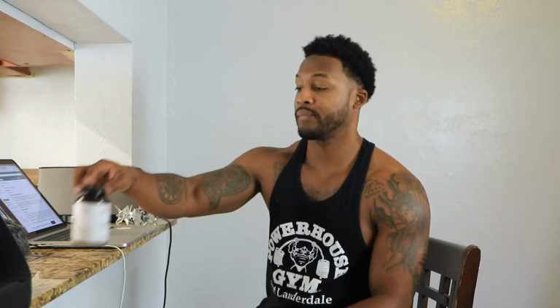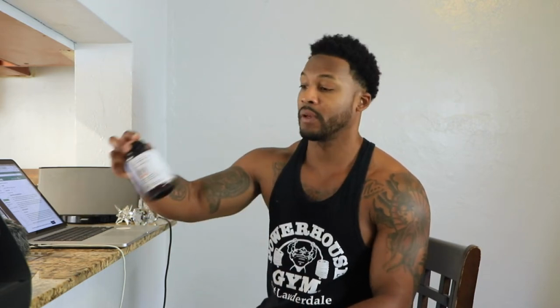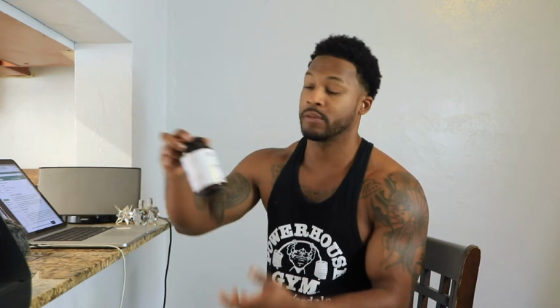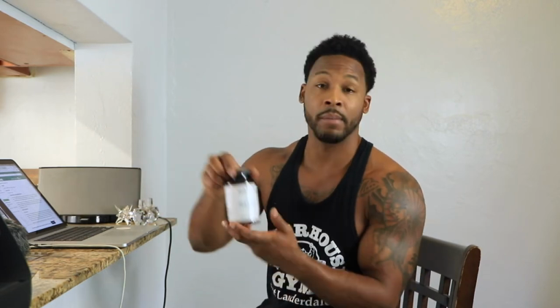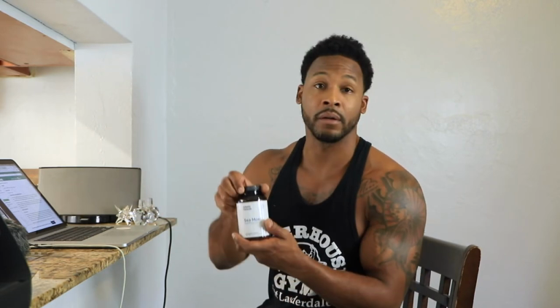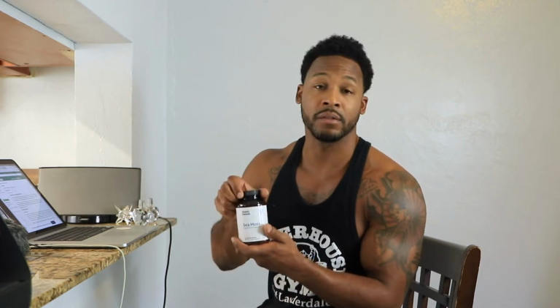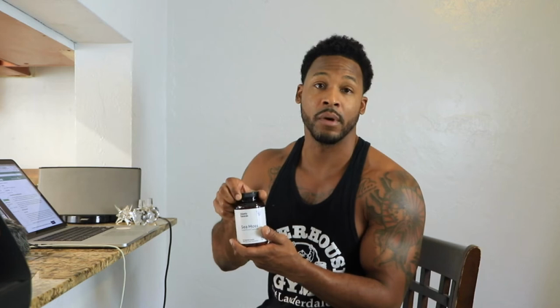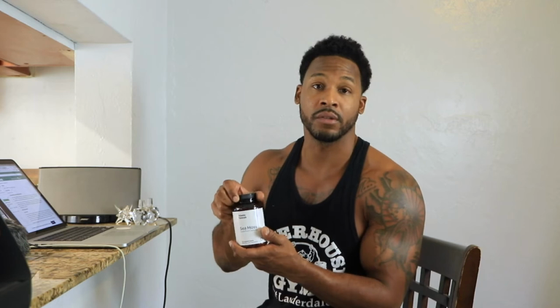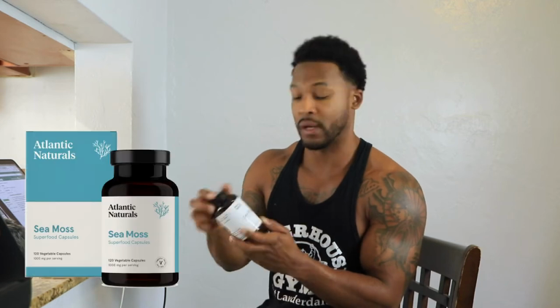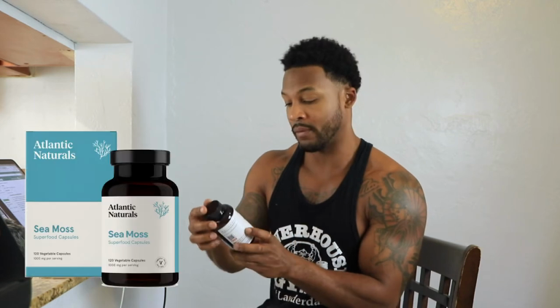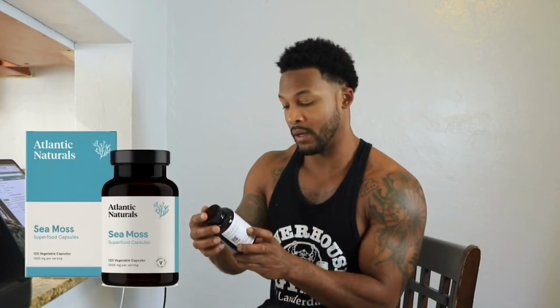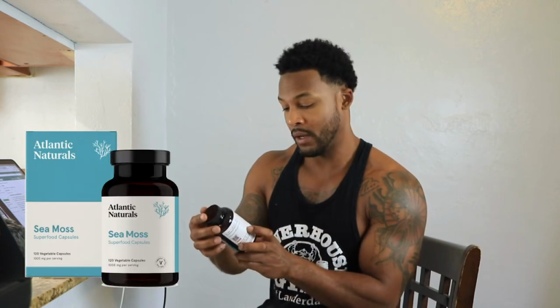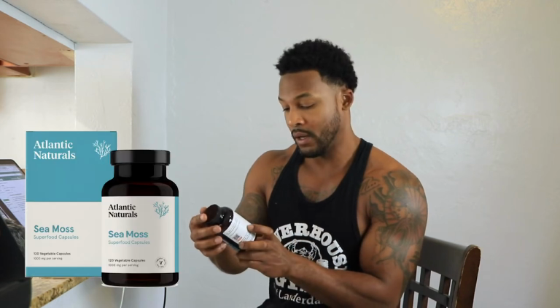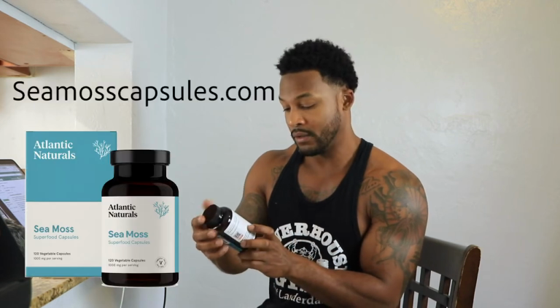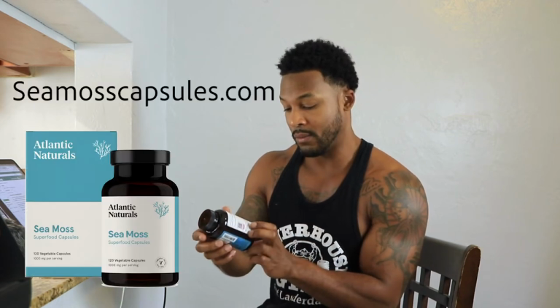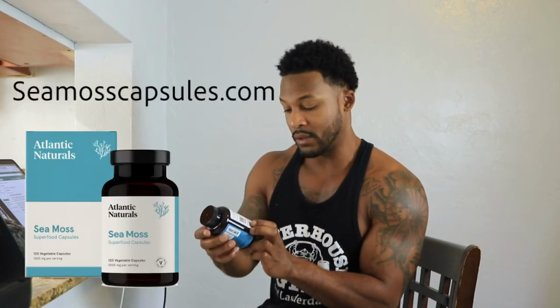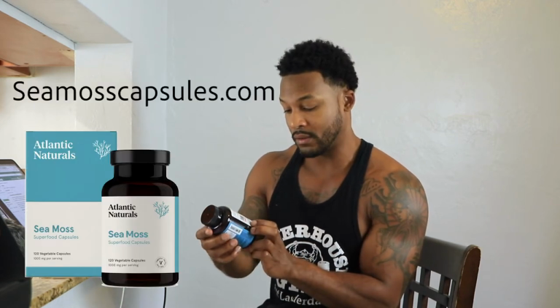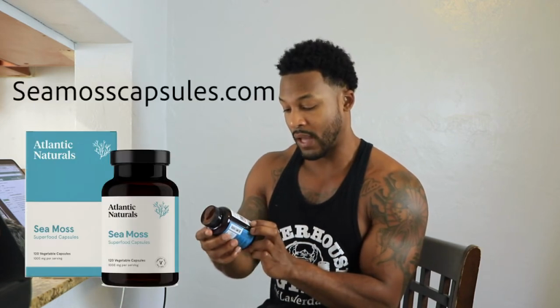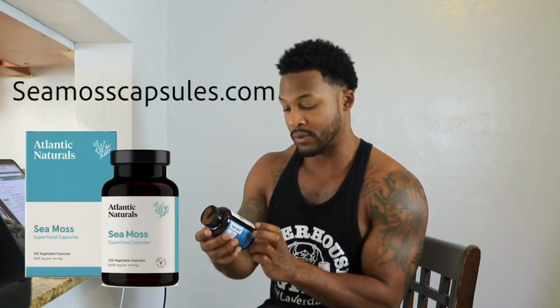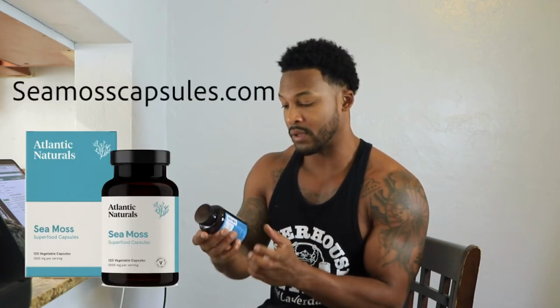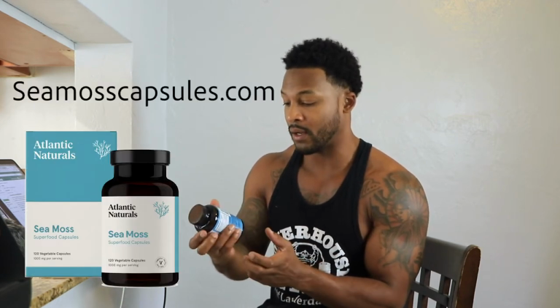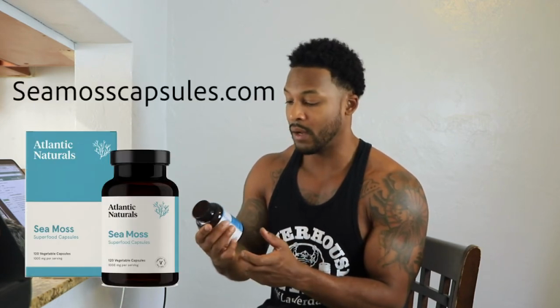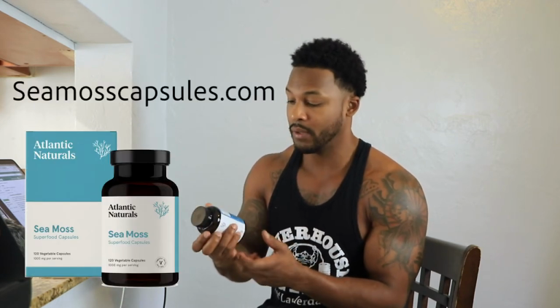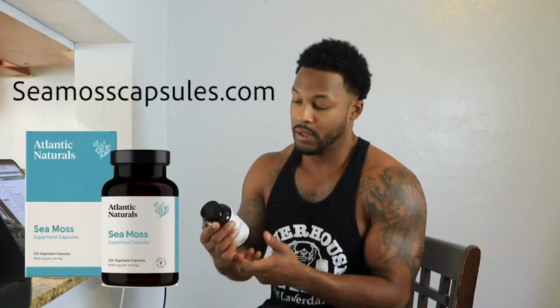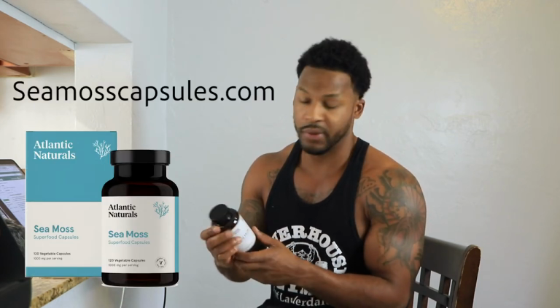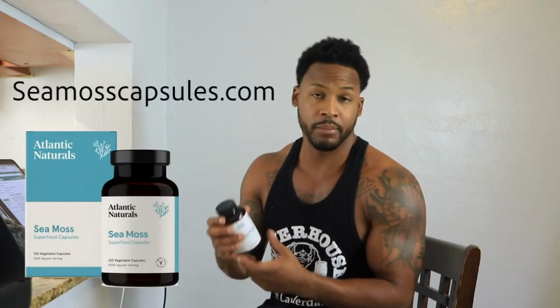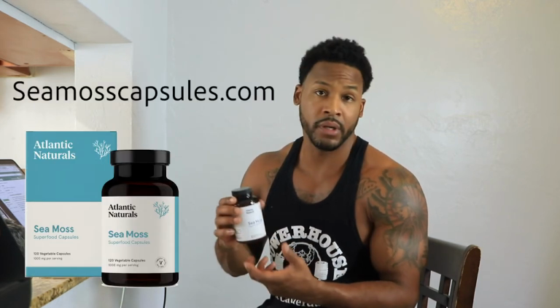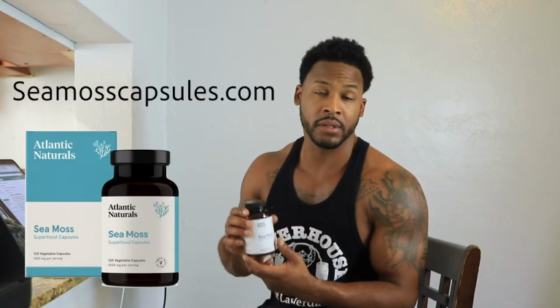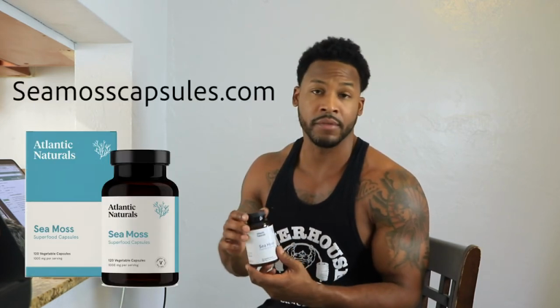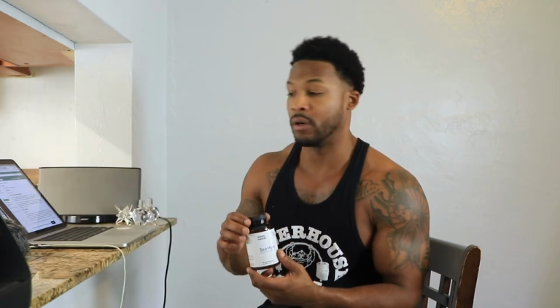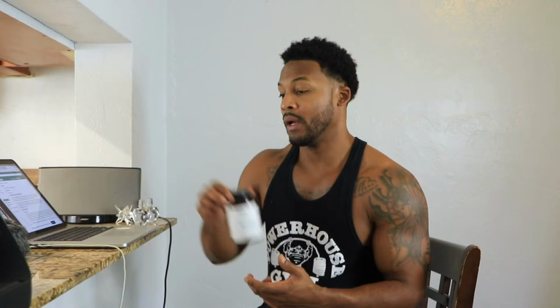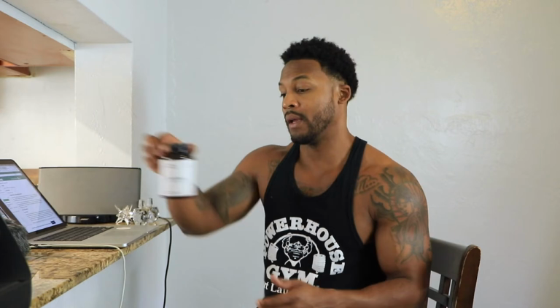And here's my bottle — sea moss. You can get it from cmoscapsules.com. Pretty good stuff.